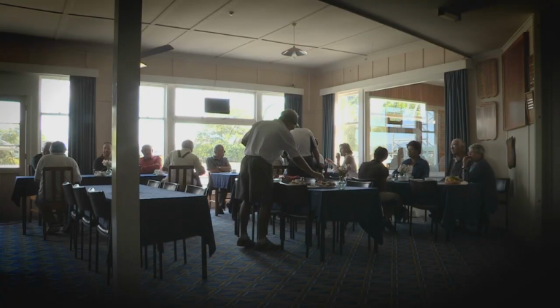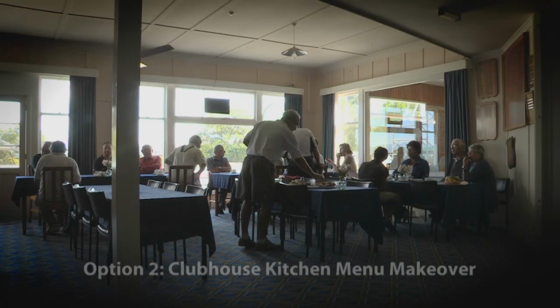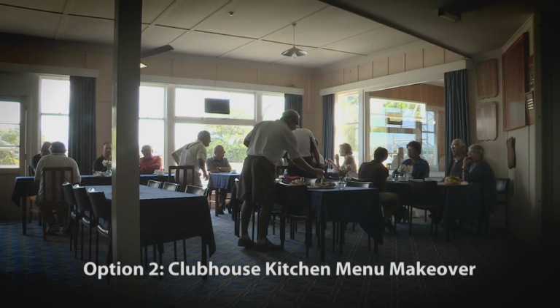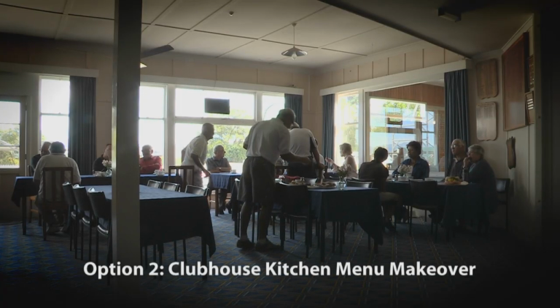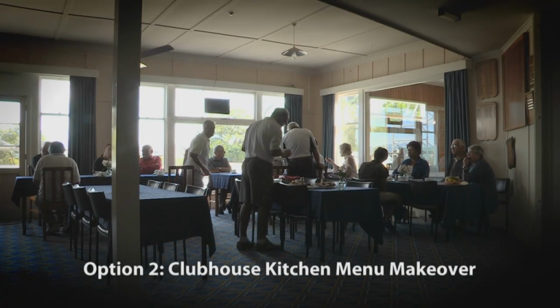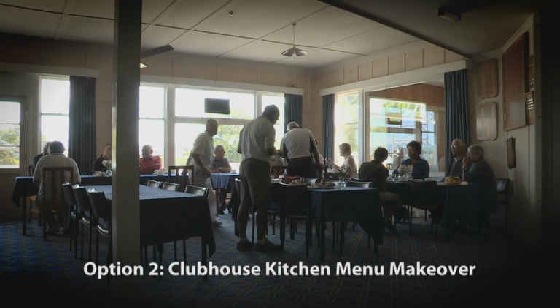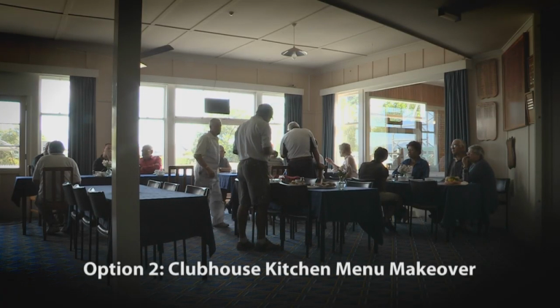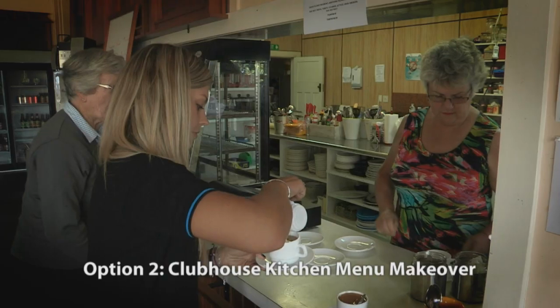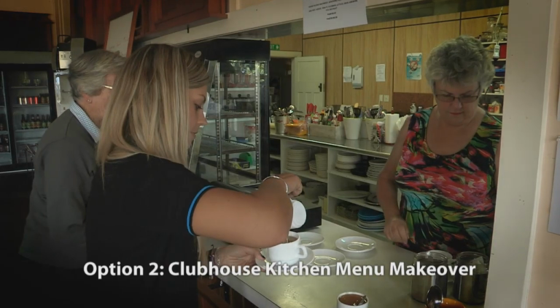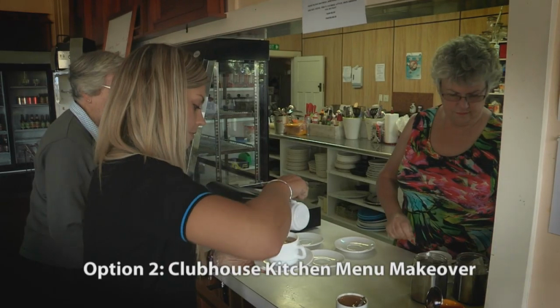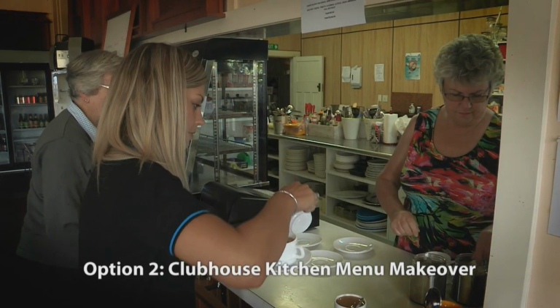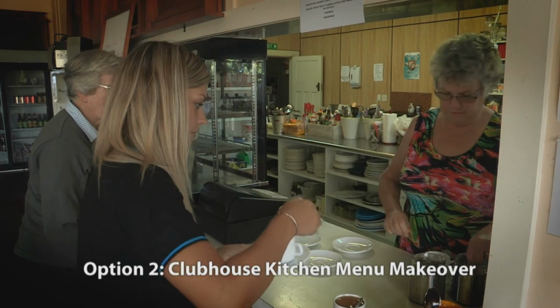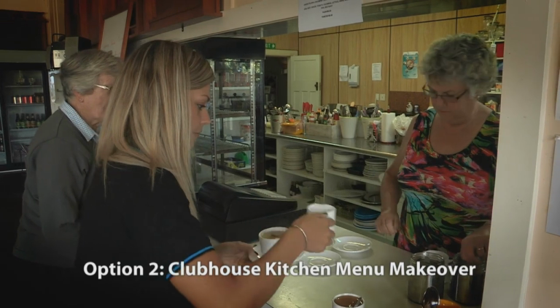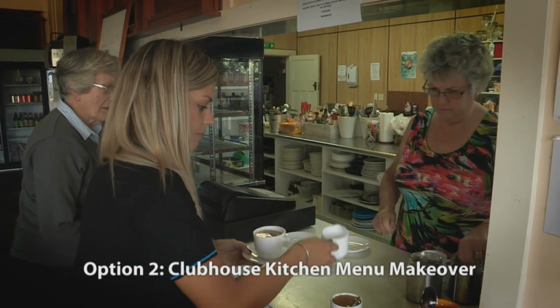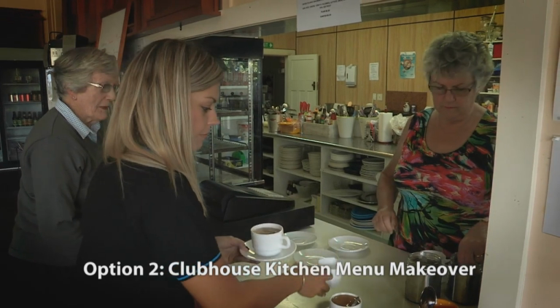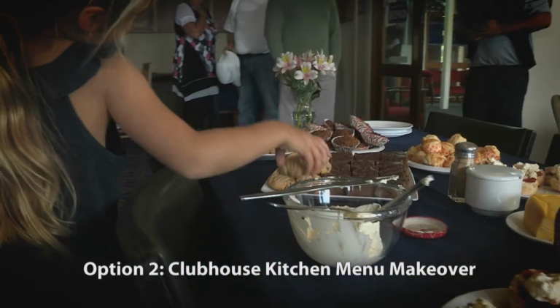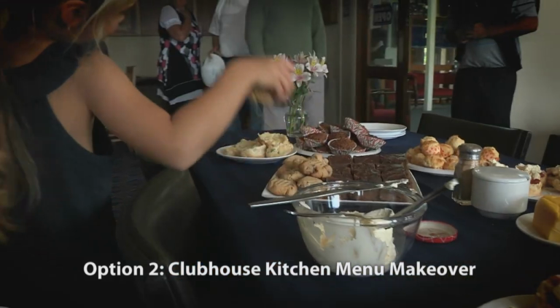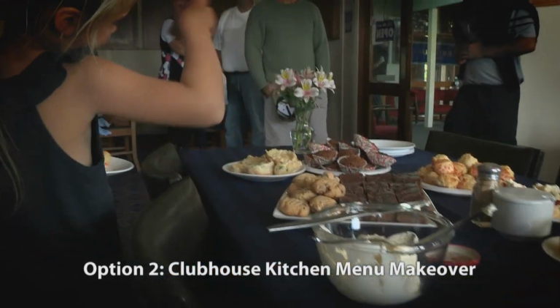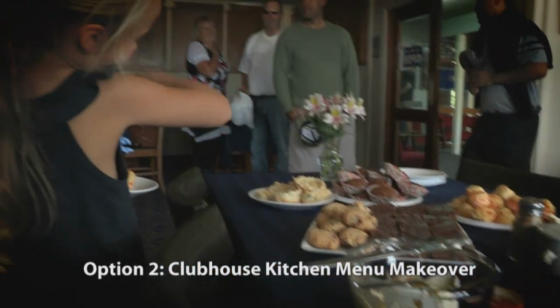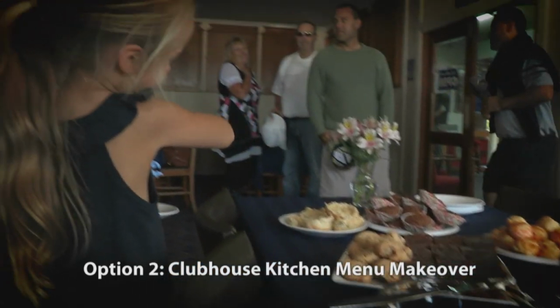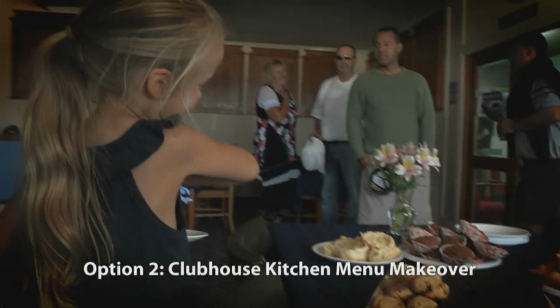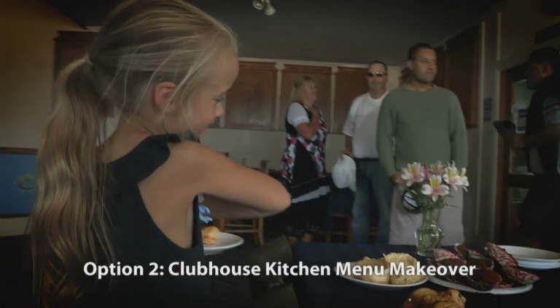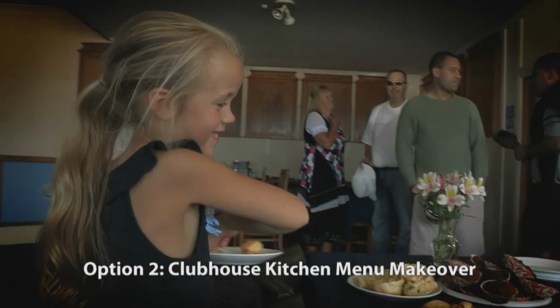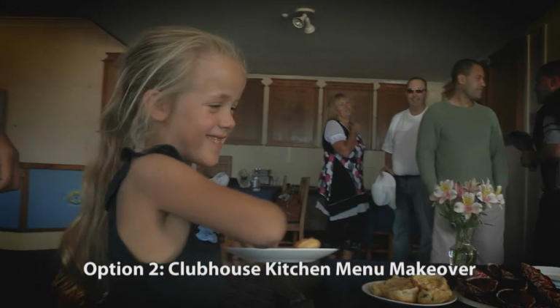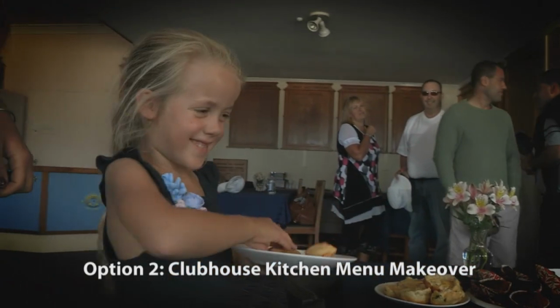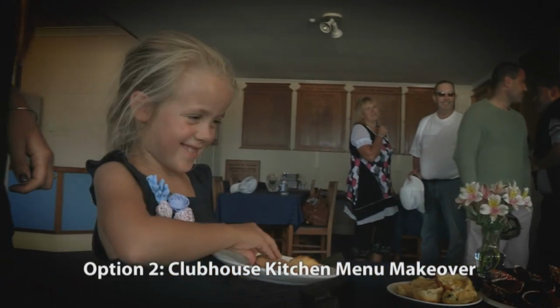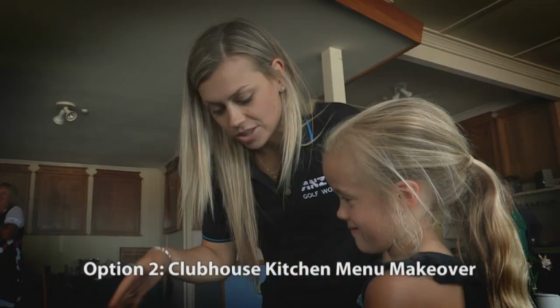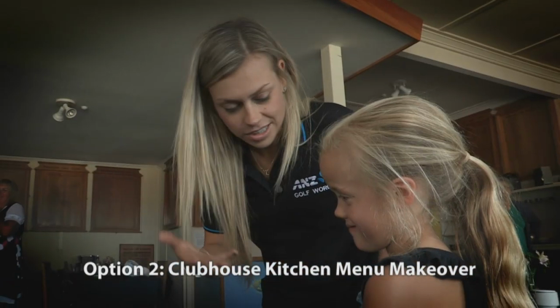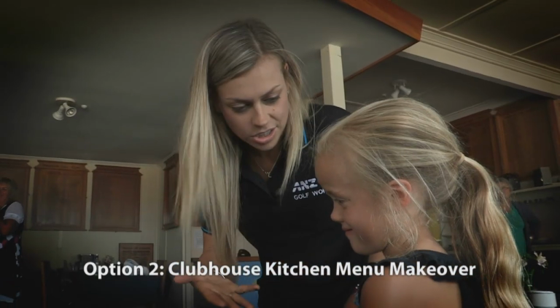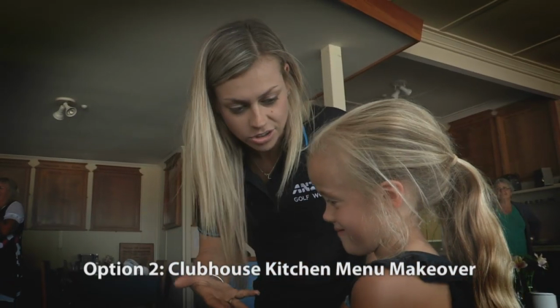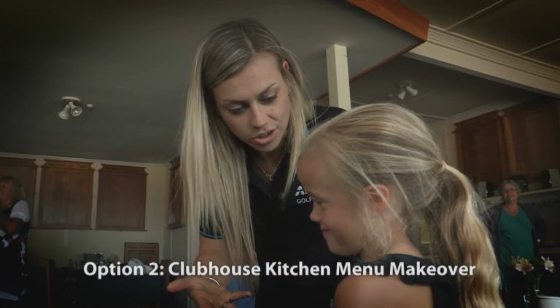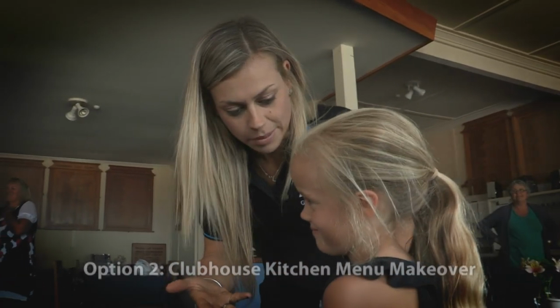A menu makeover for your clubhouse kitchen by a surprise celebrity chef, and ANZ will throw in some handy kitchen supplies too.